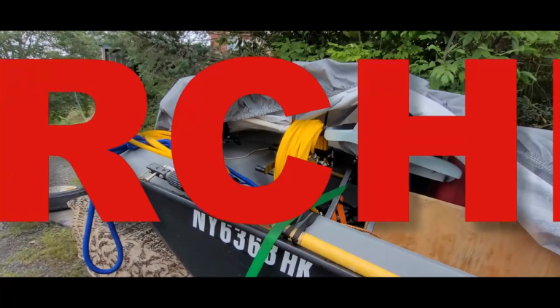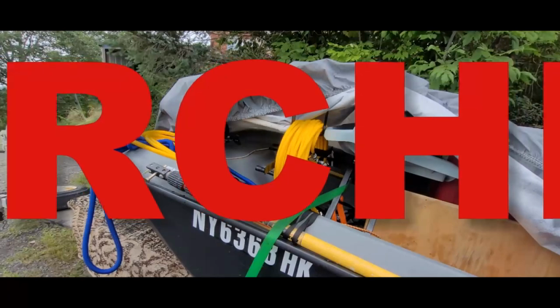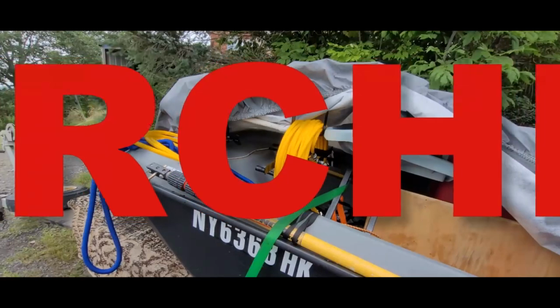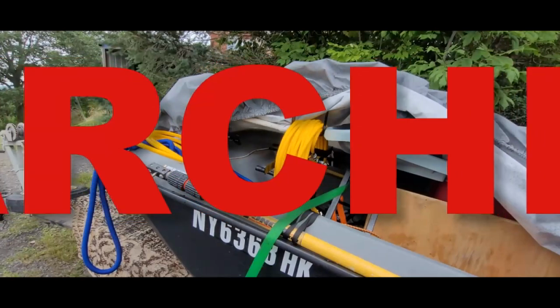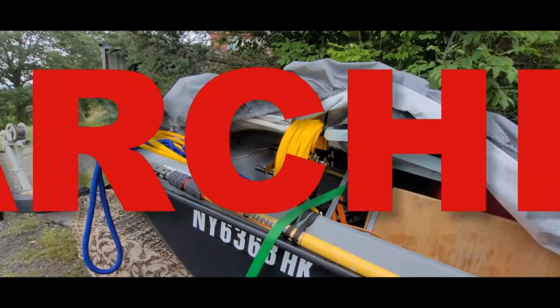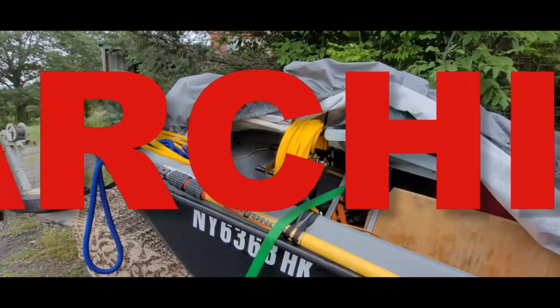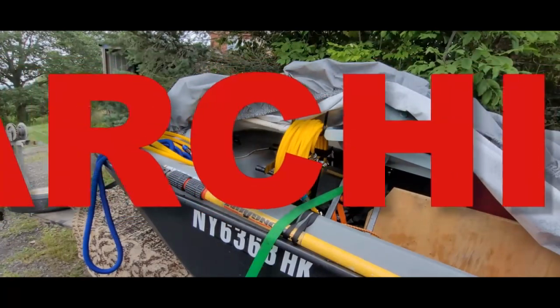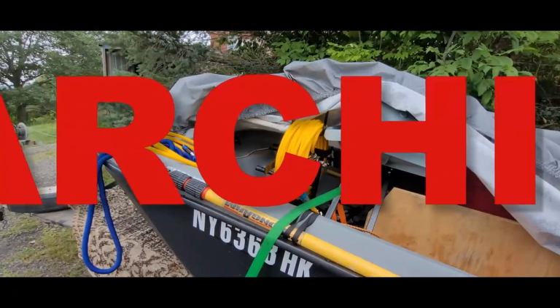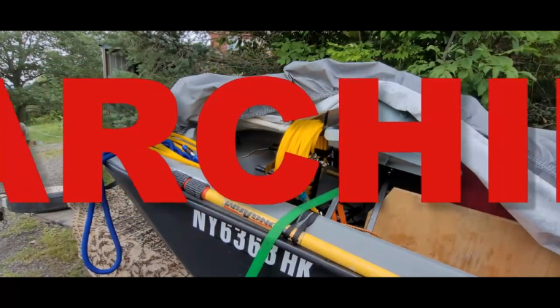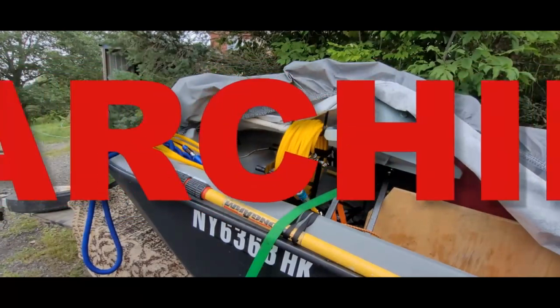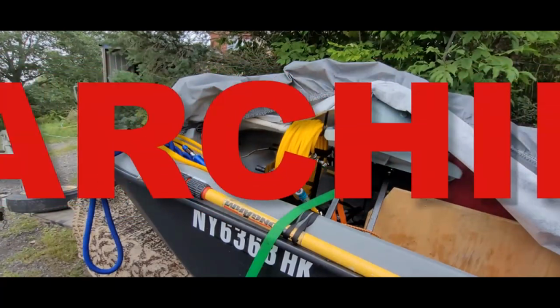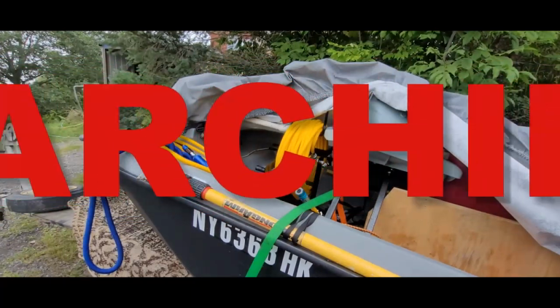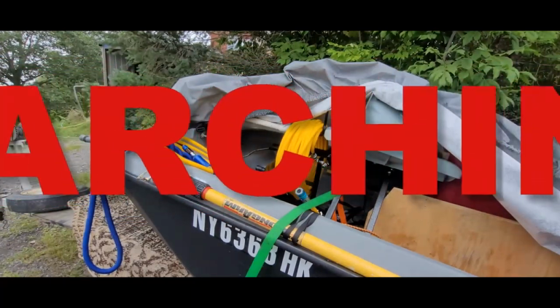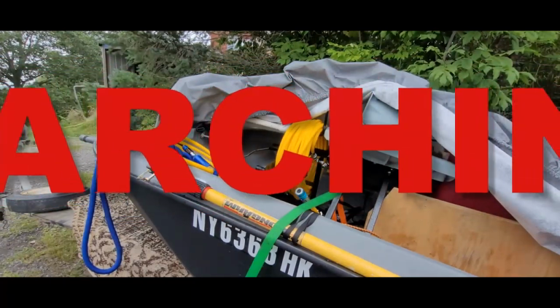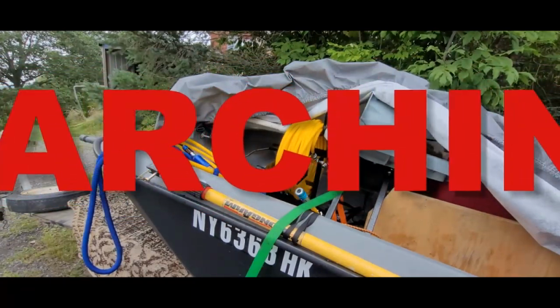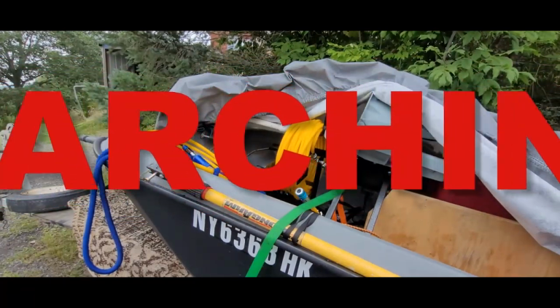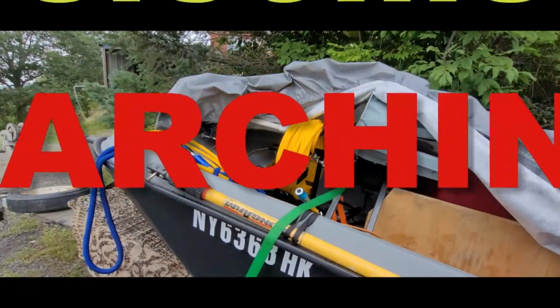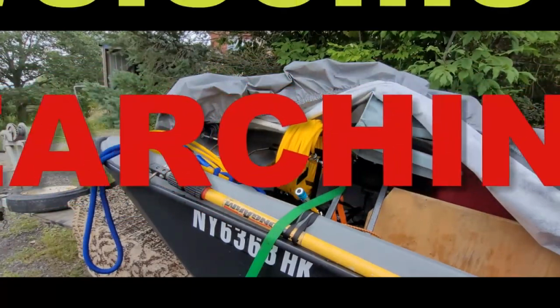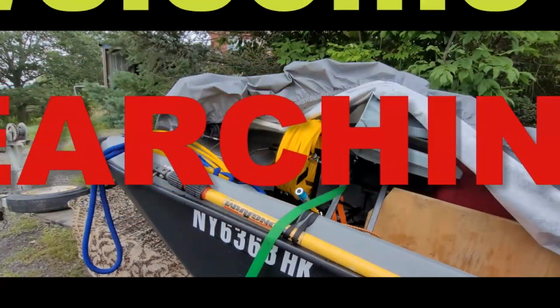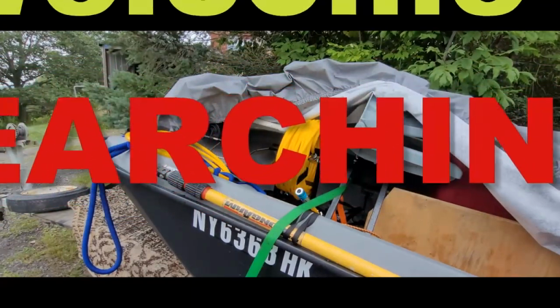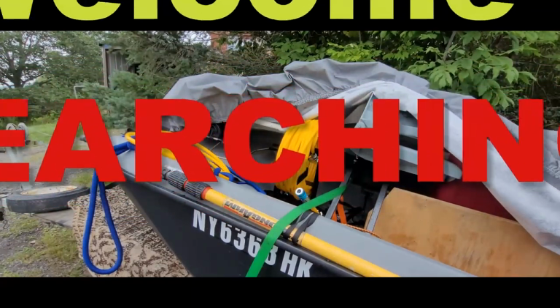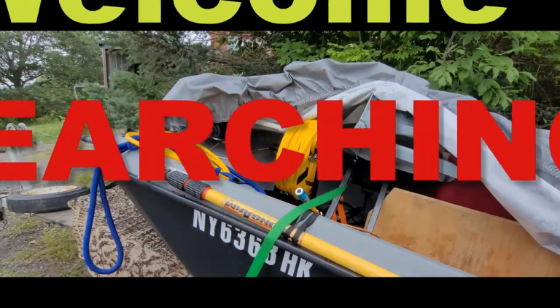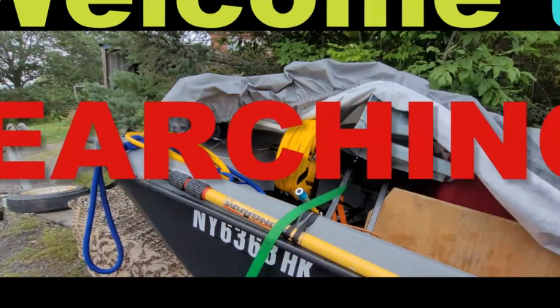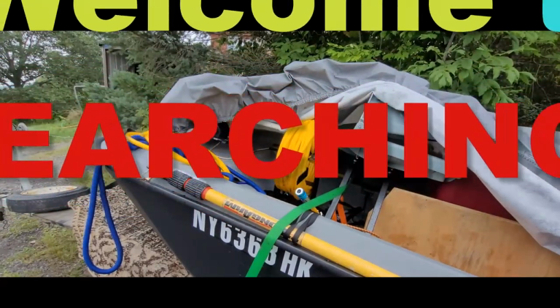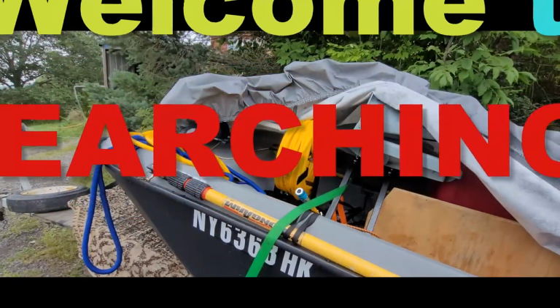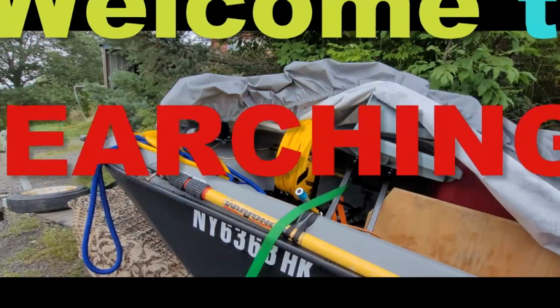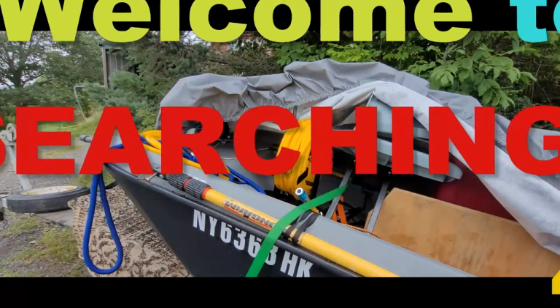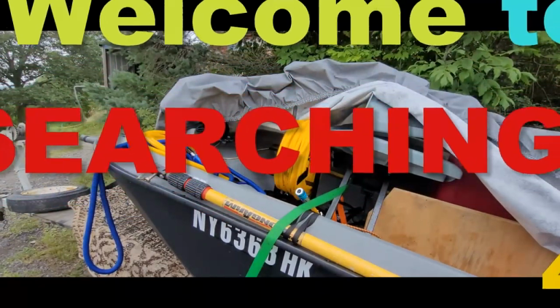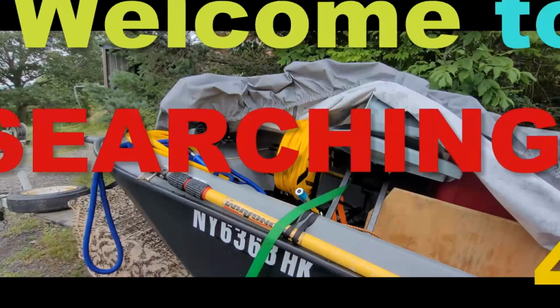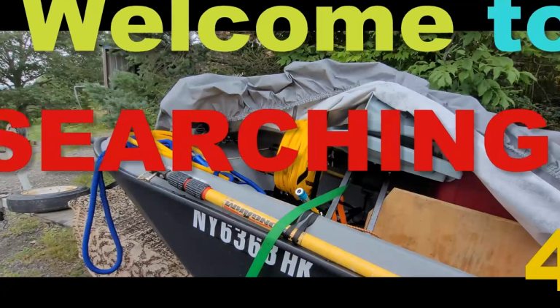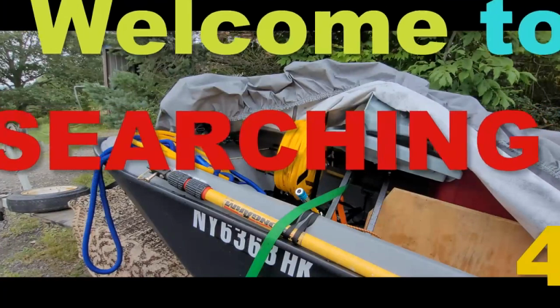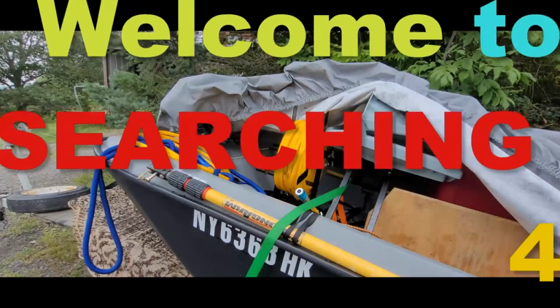Hey, Dane here, and welcome to Searching For. This is behind the scenes.